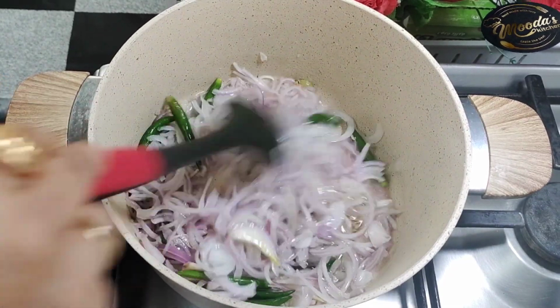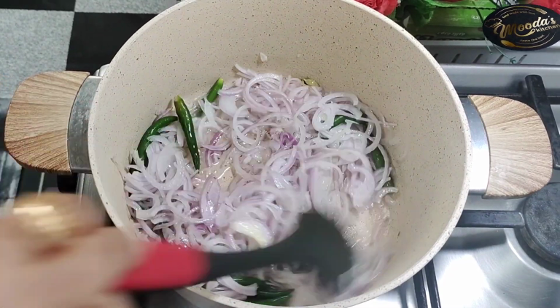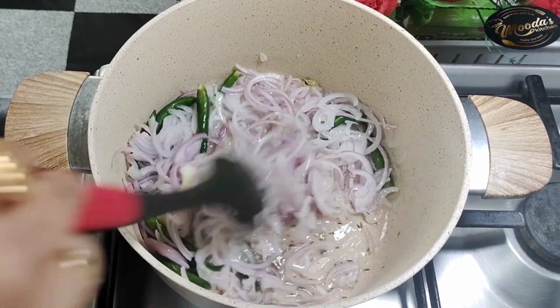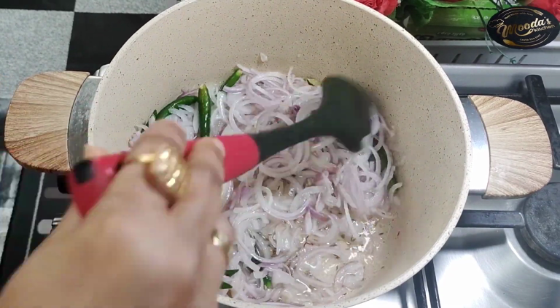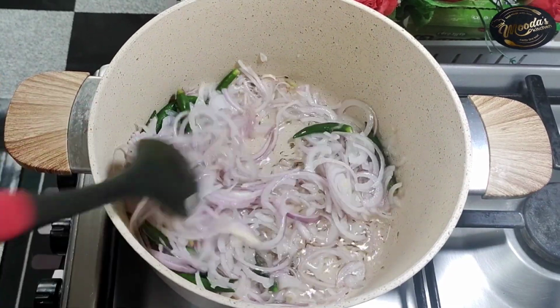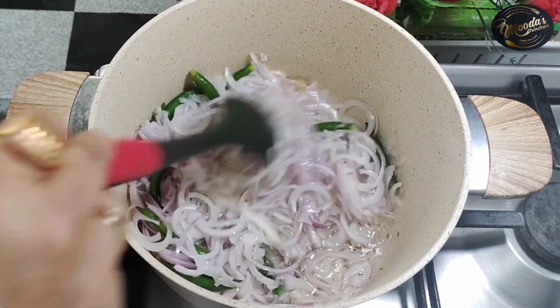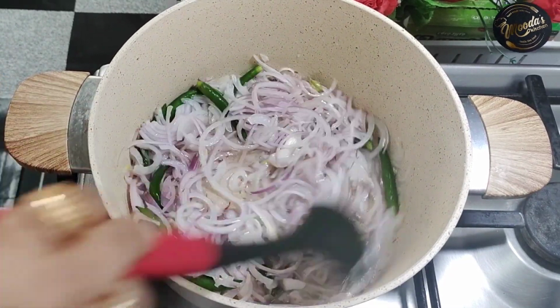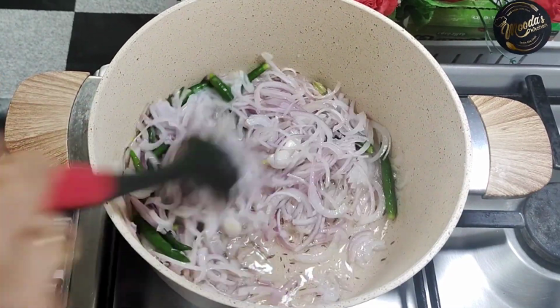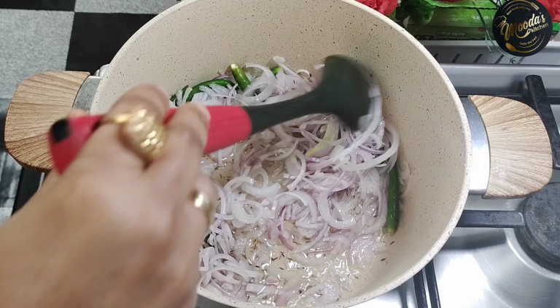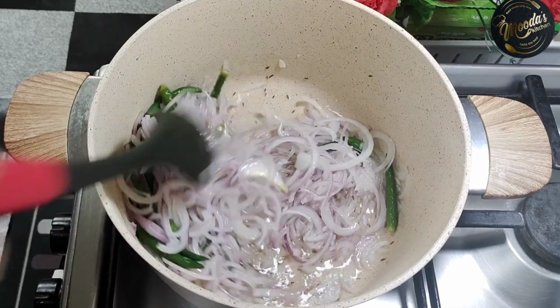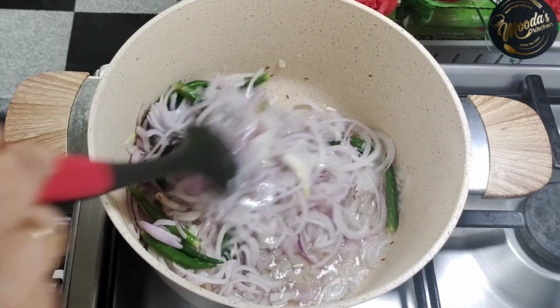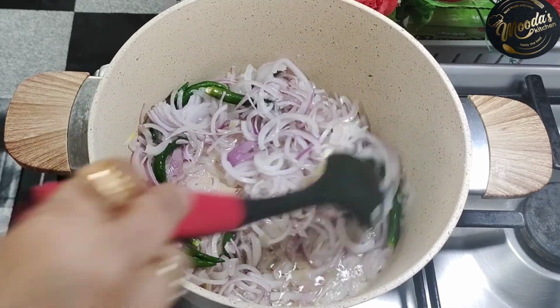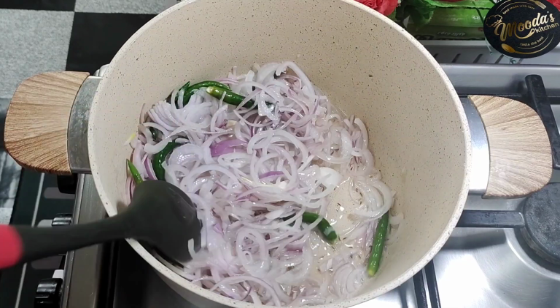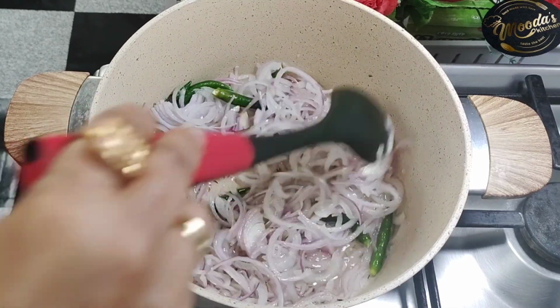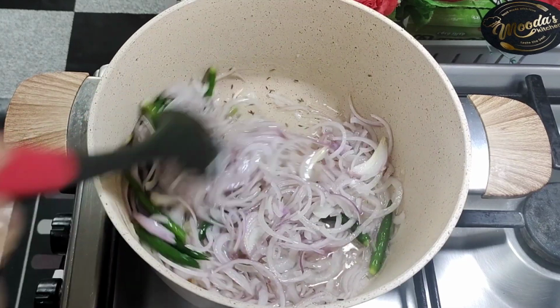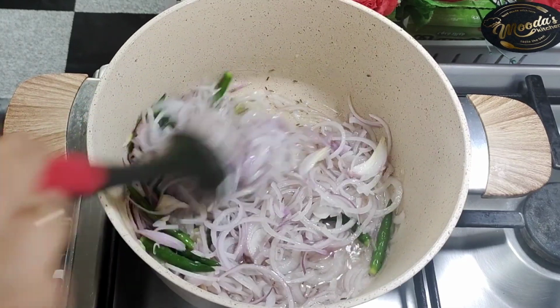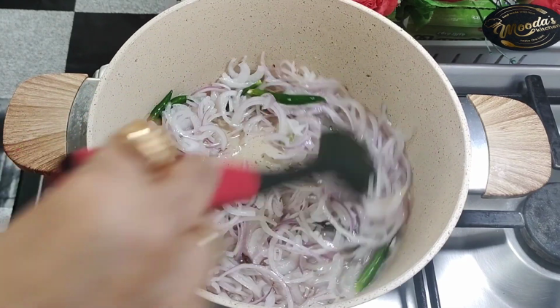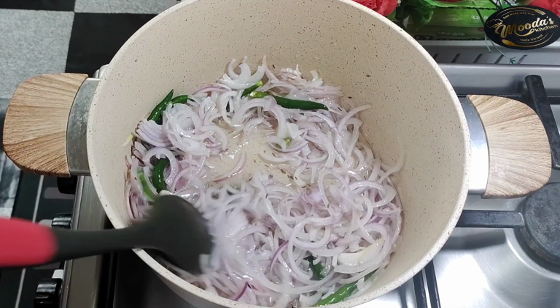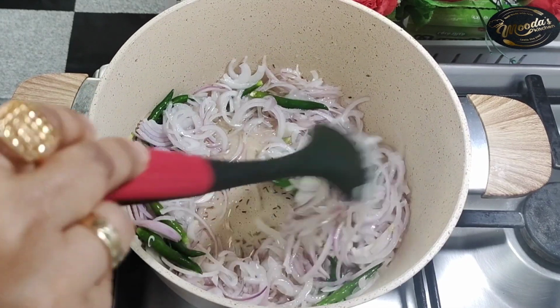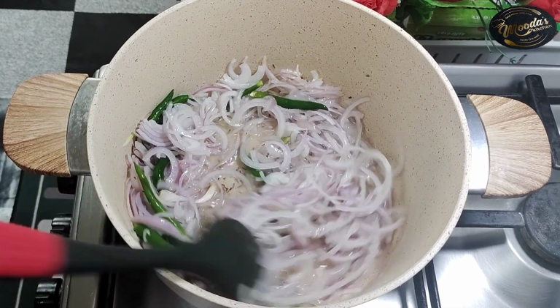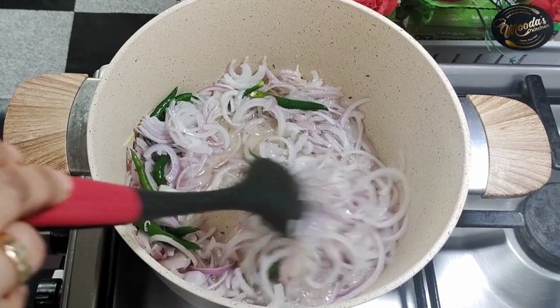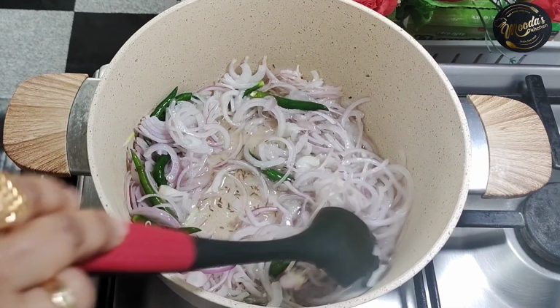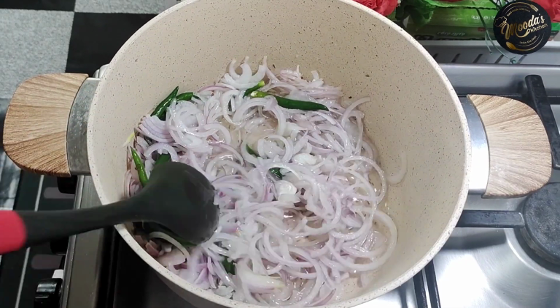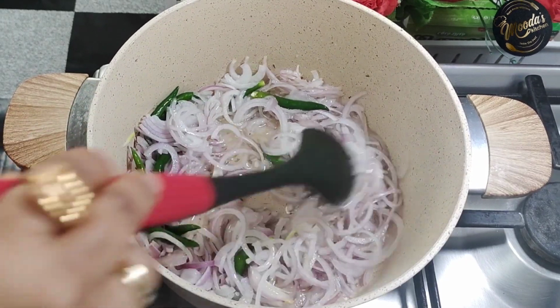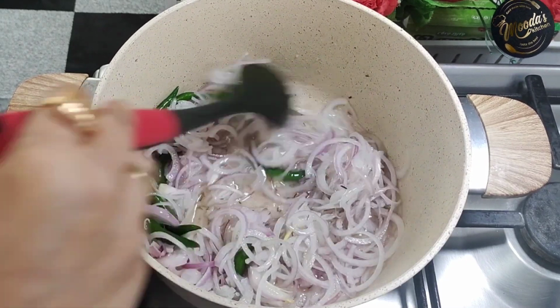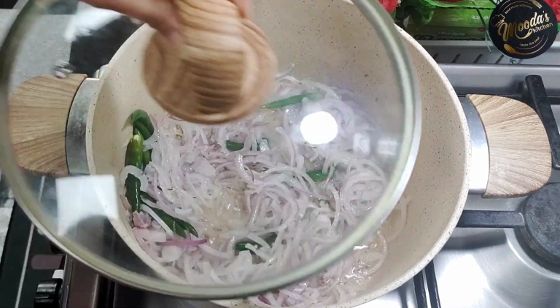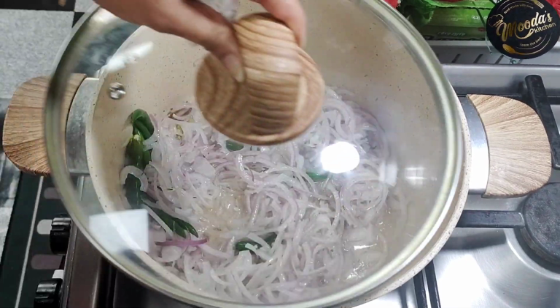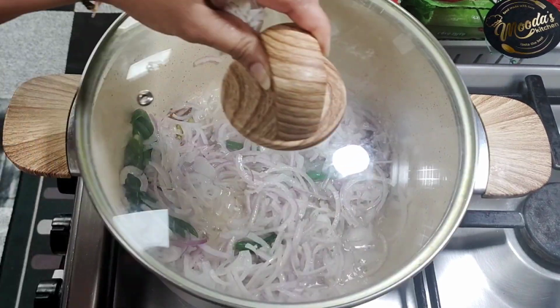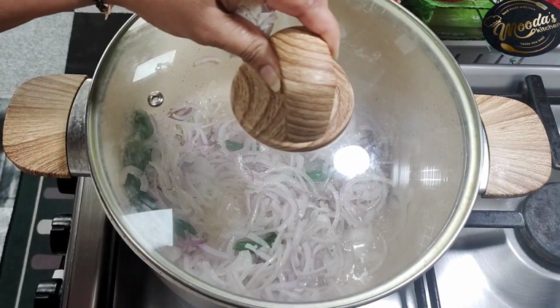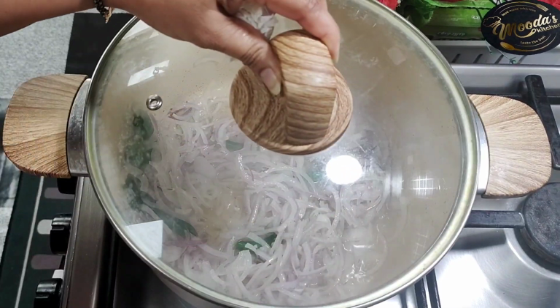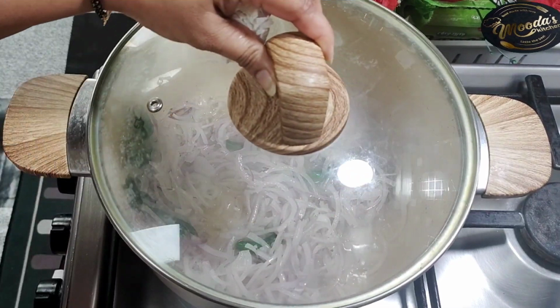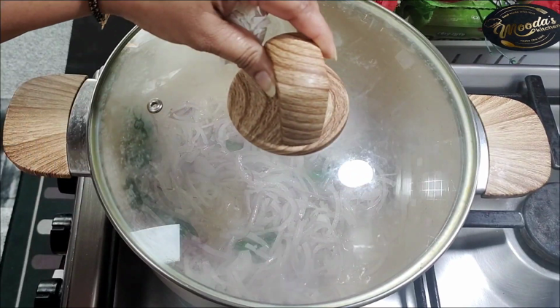Cover the onion and cook on medium flame.